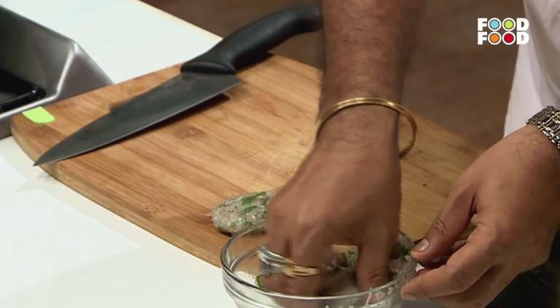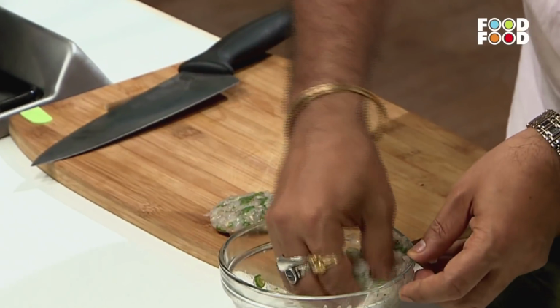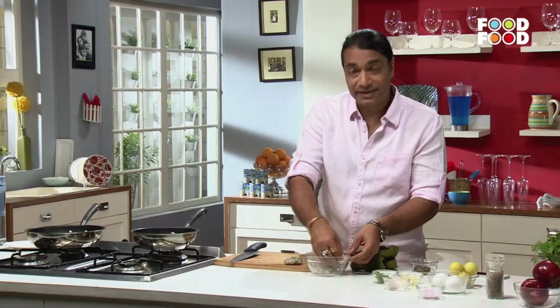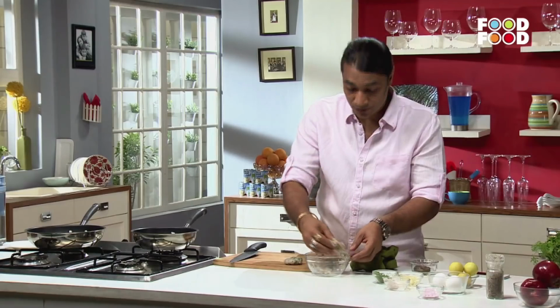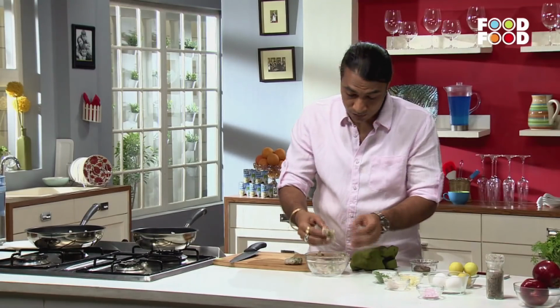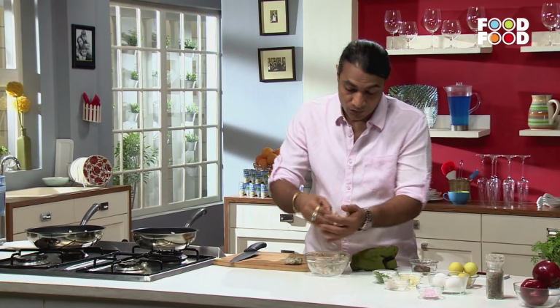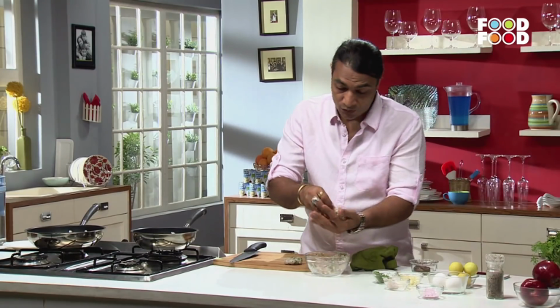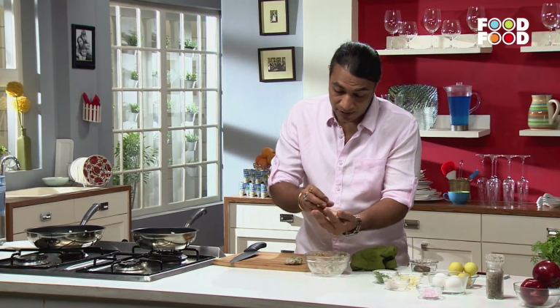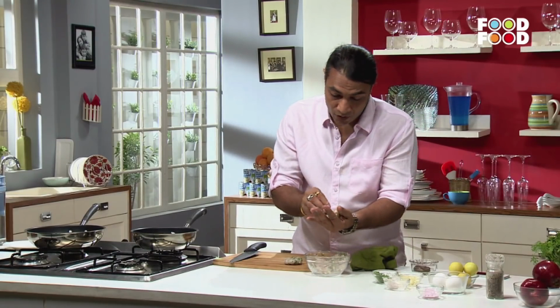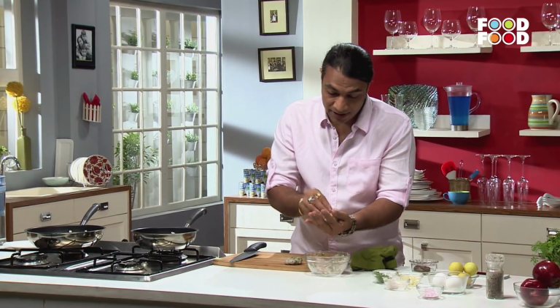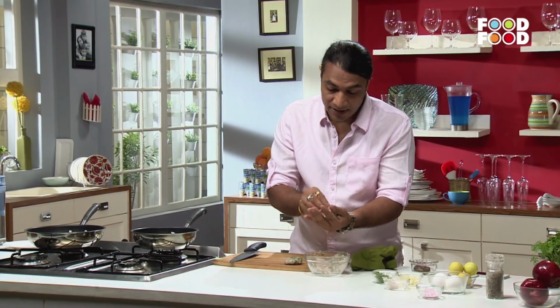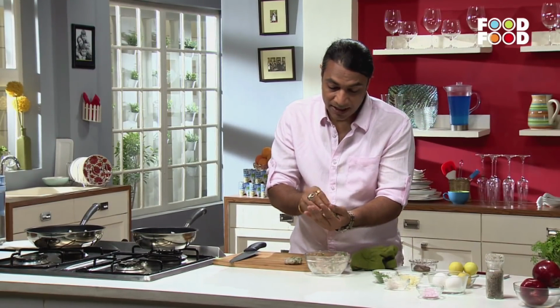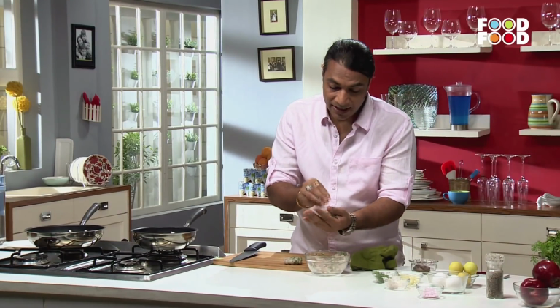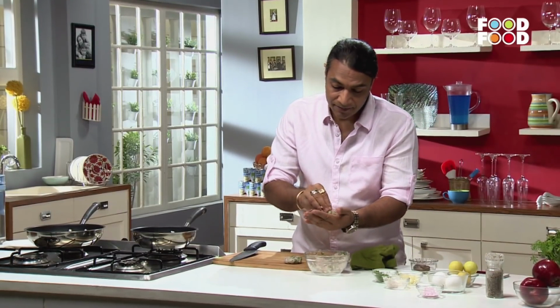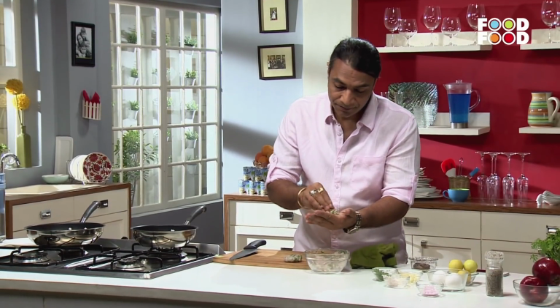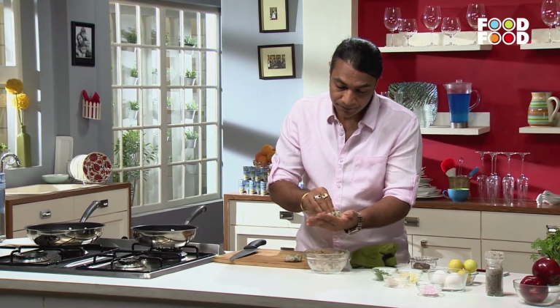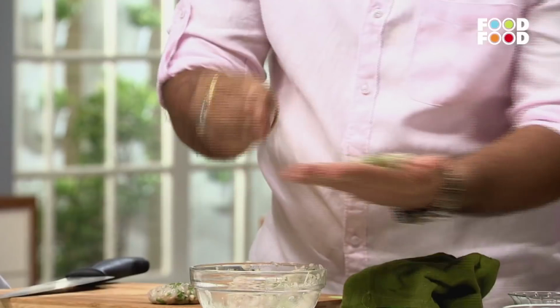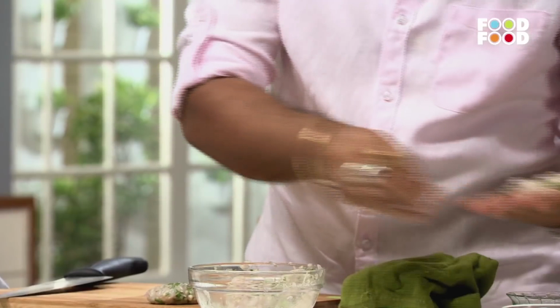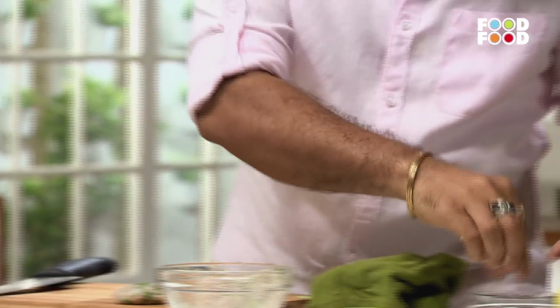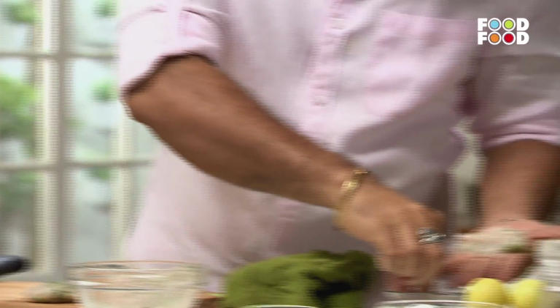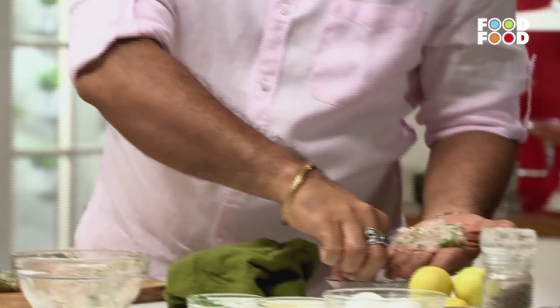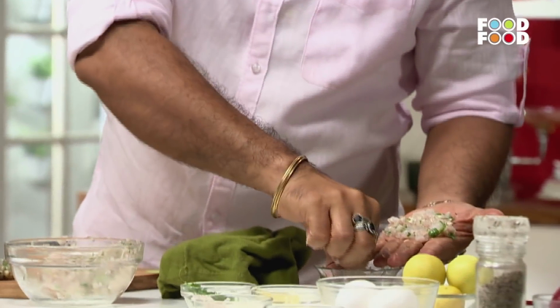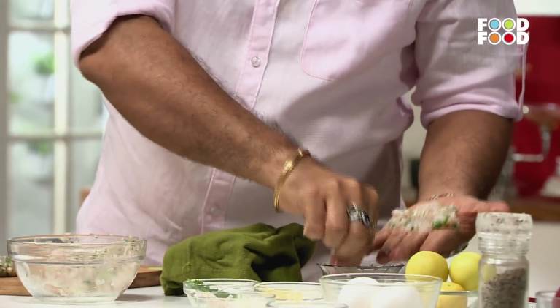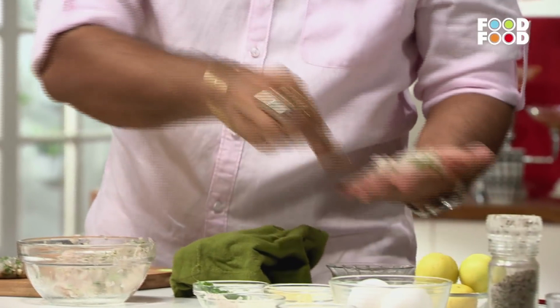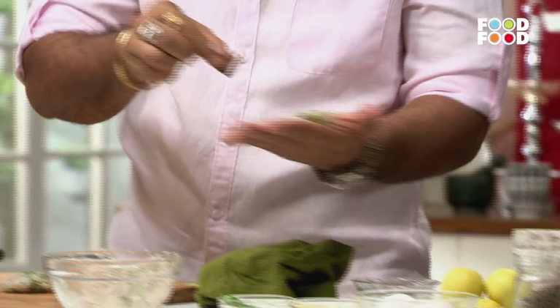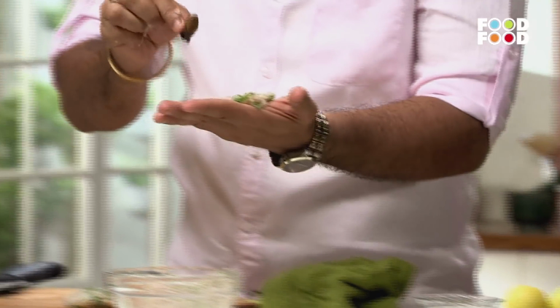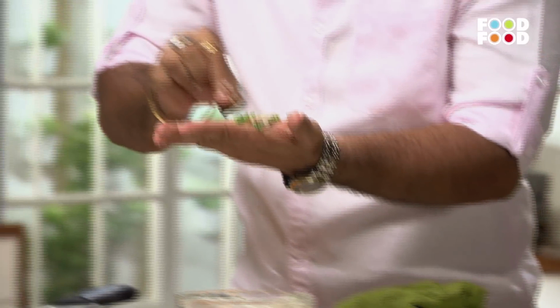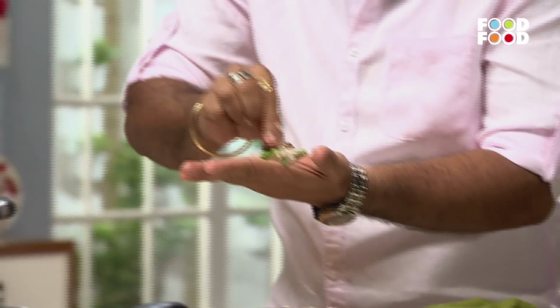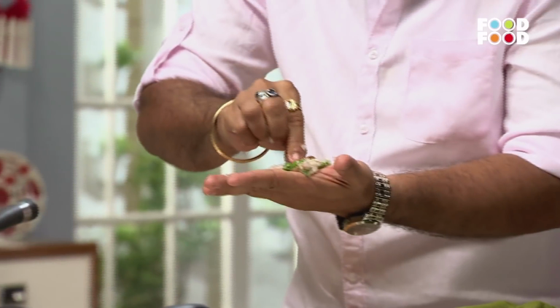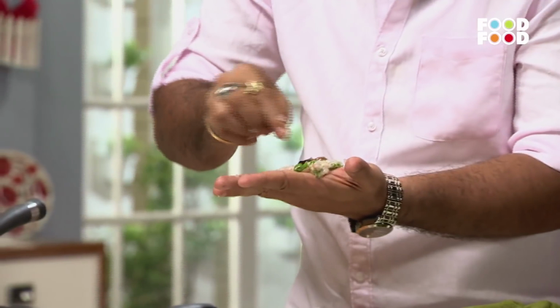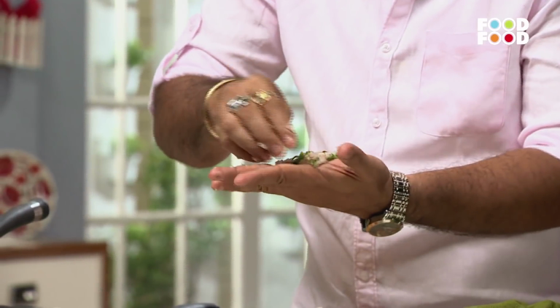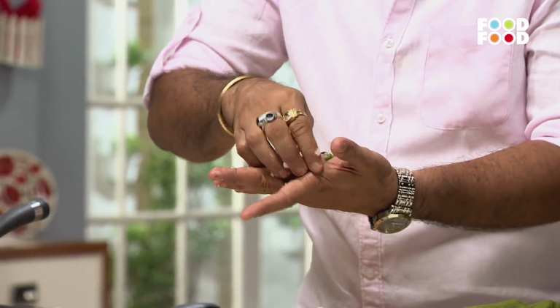We will make the cutlets like this, with a smoked oyster in the center.